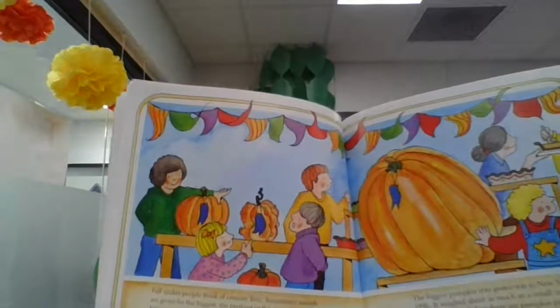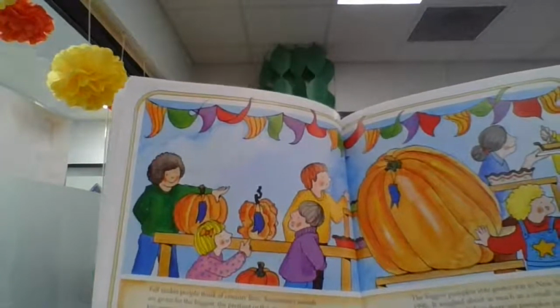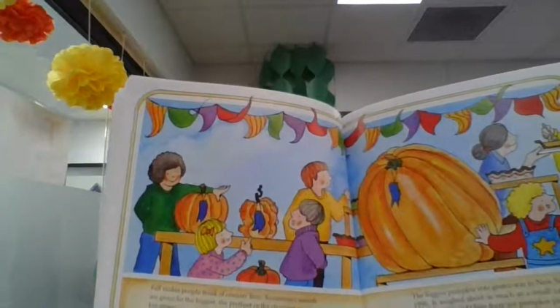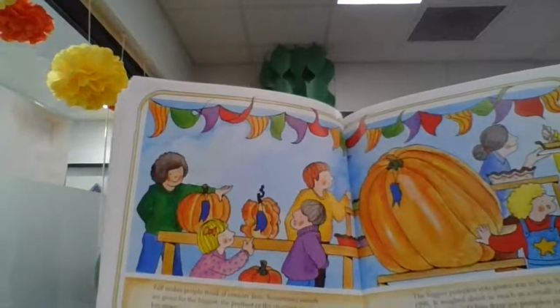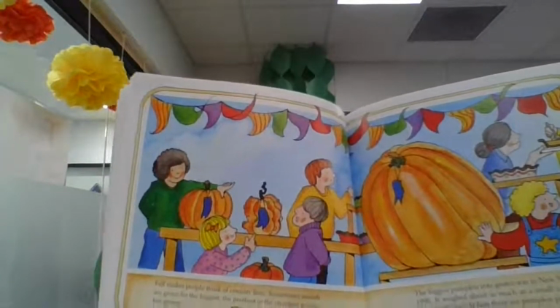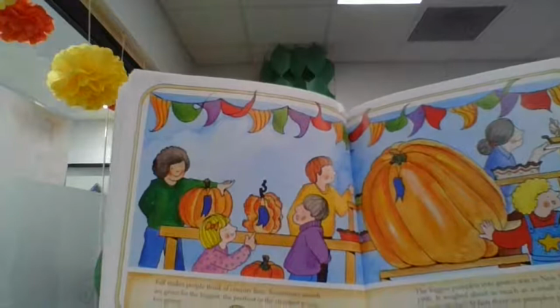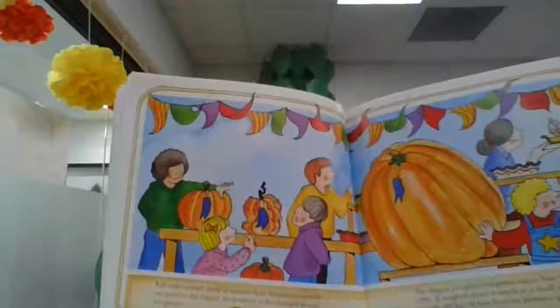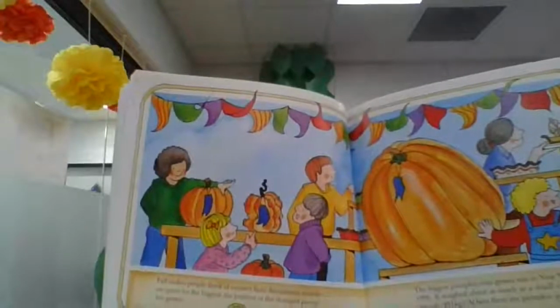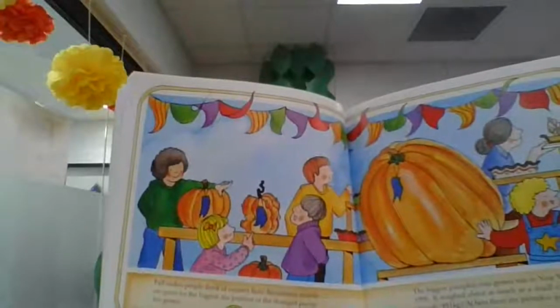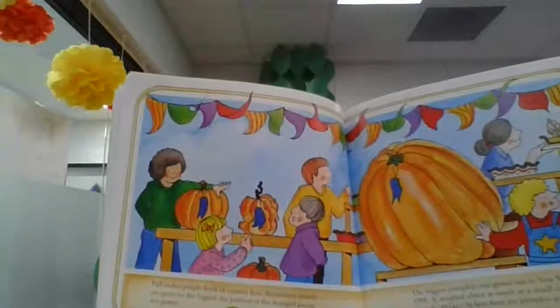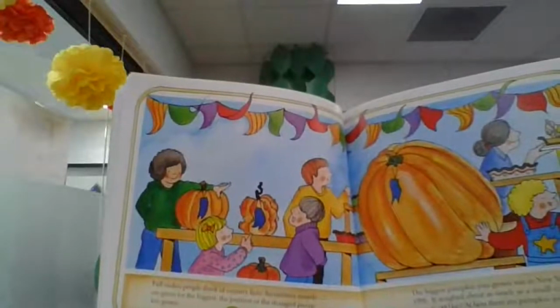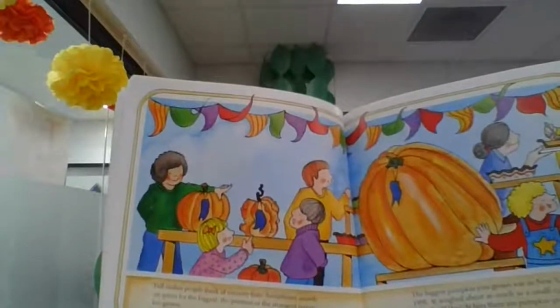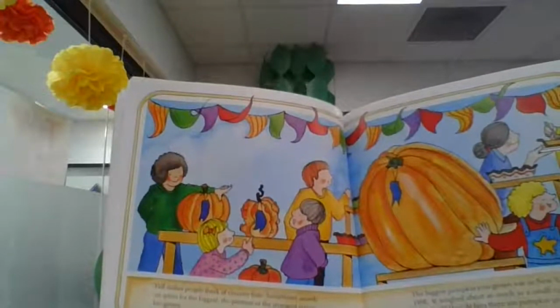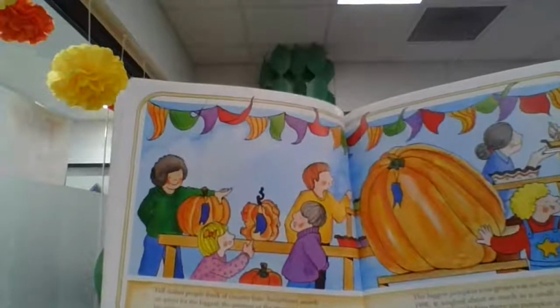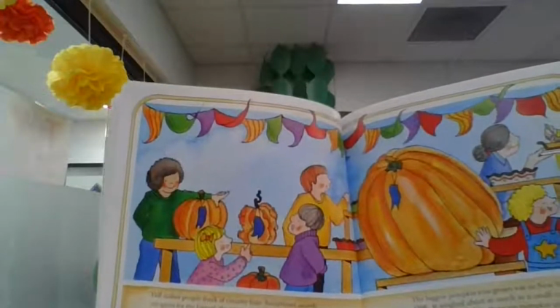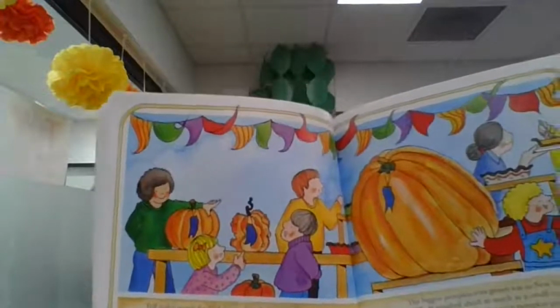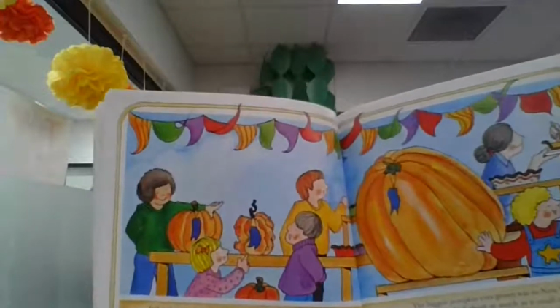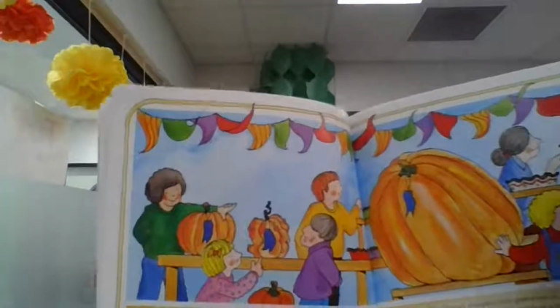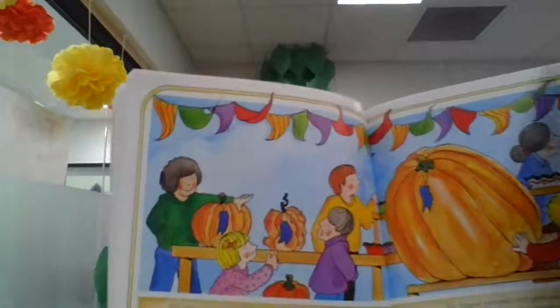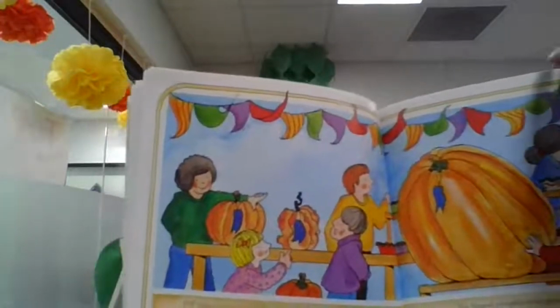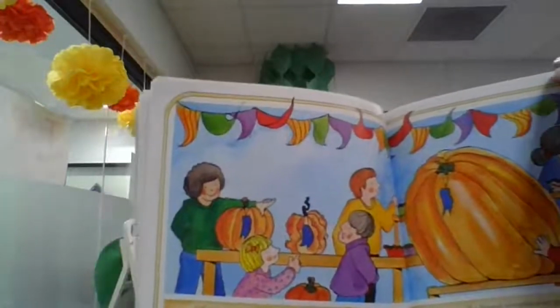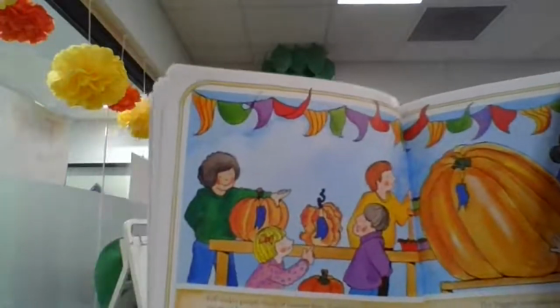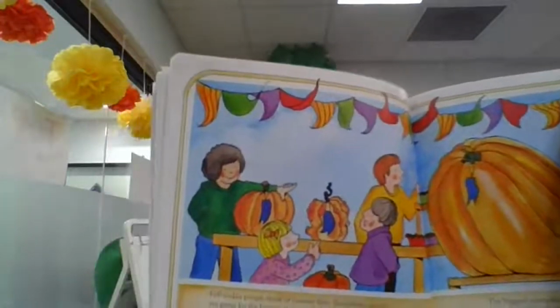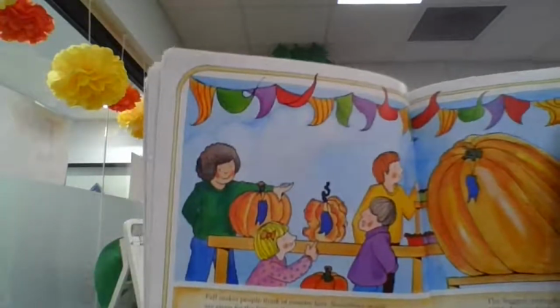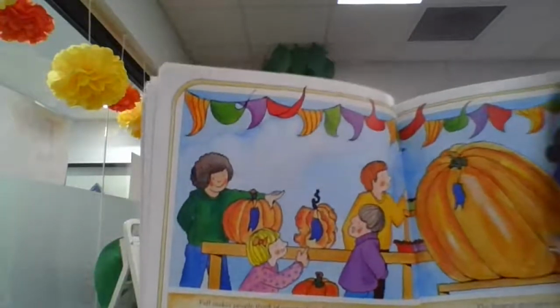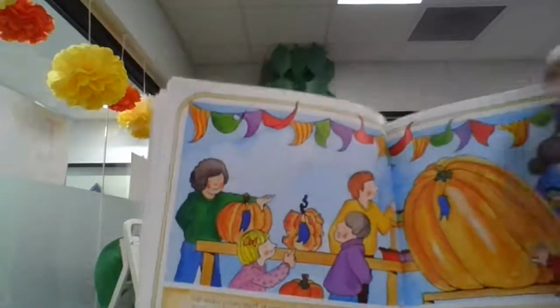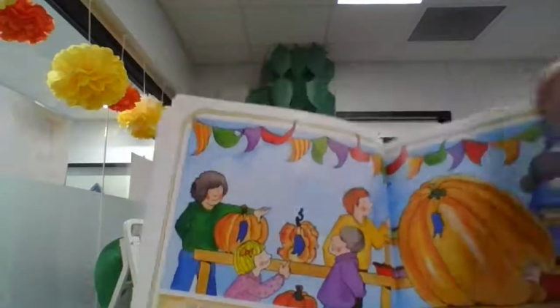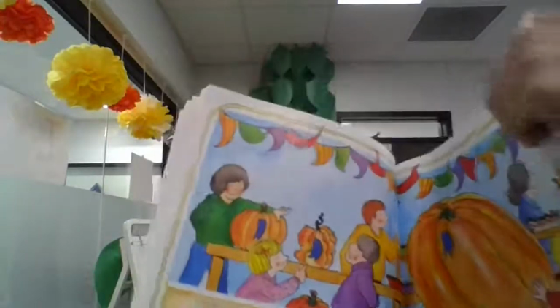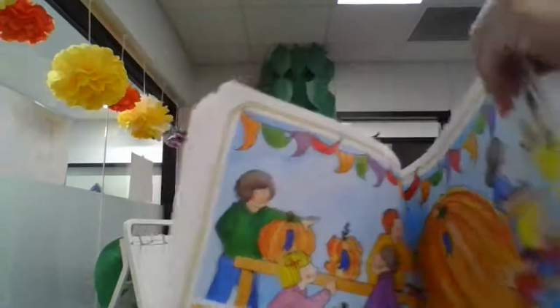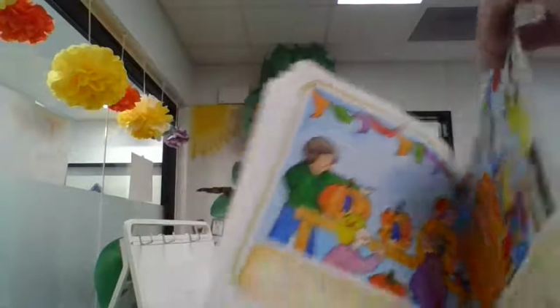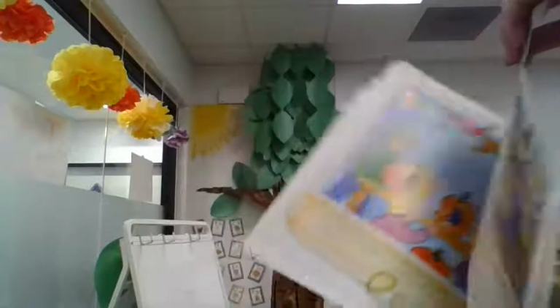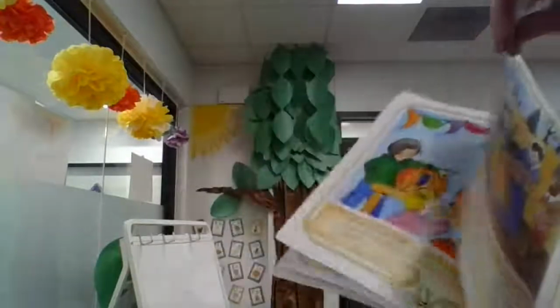At fairs, there are pumpkin pie tasting contests too. Oh, I love pumpkin pie!